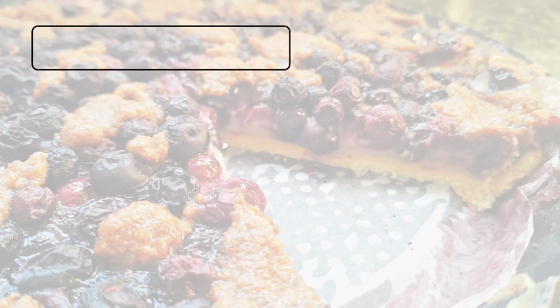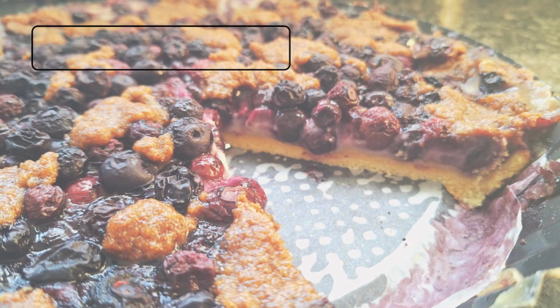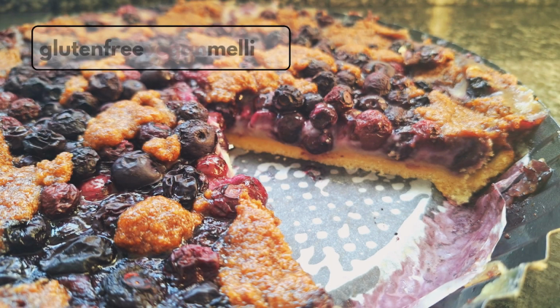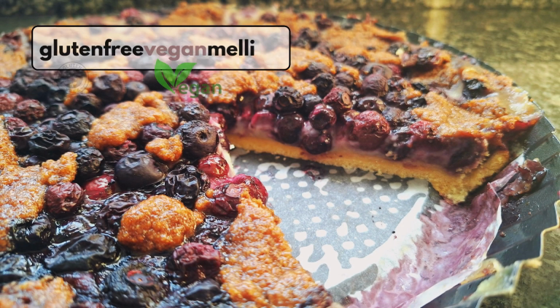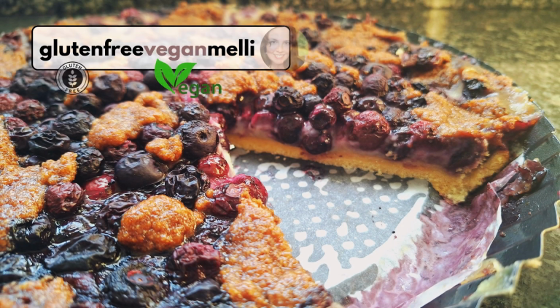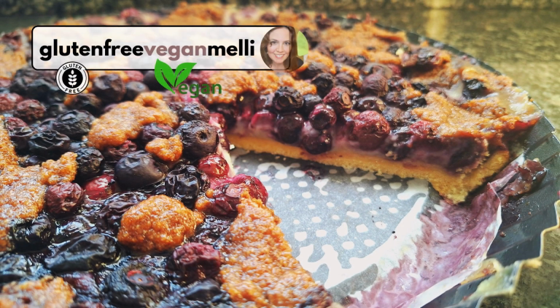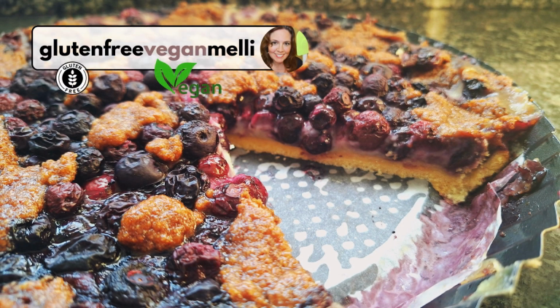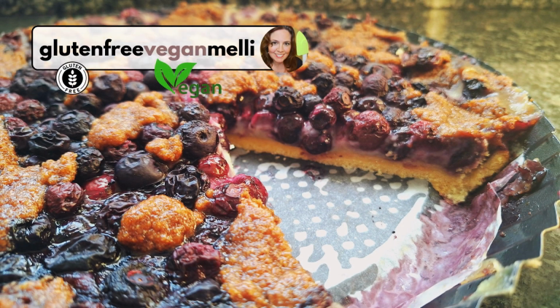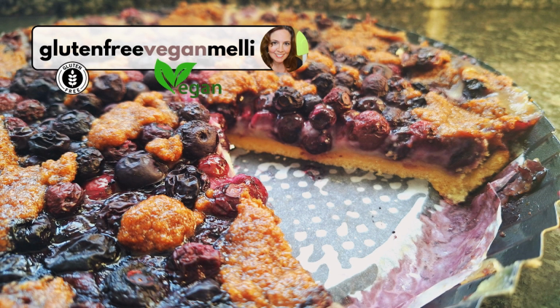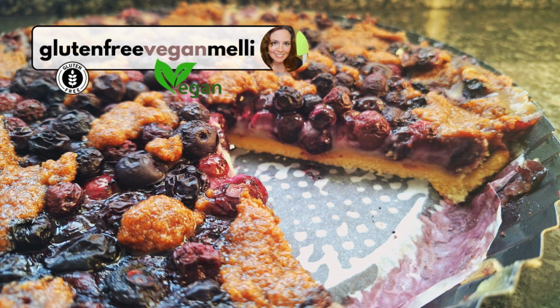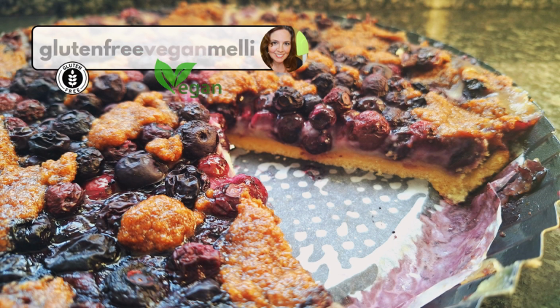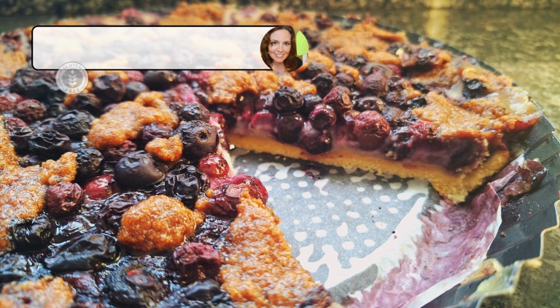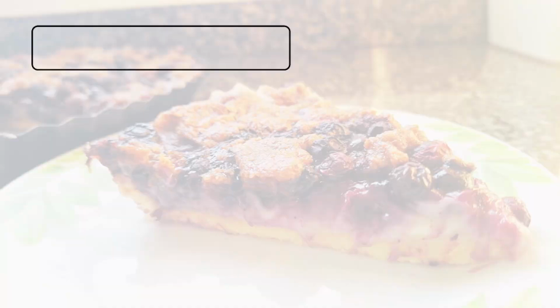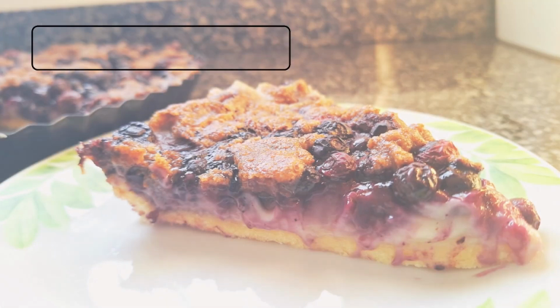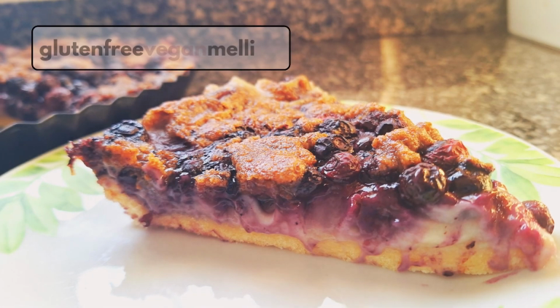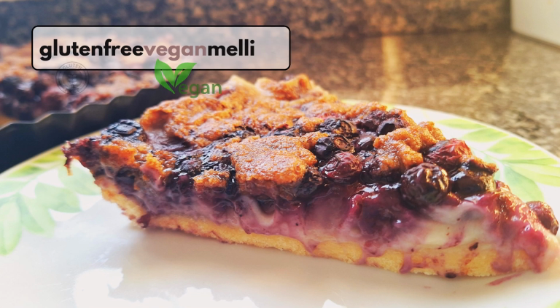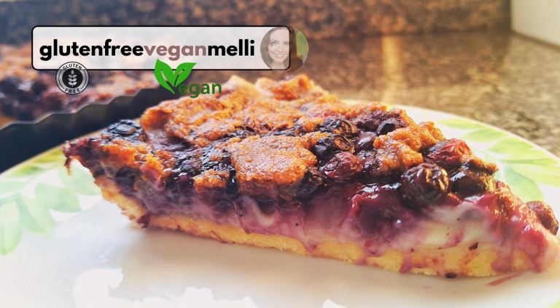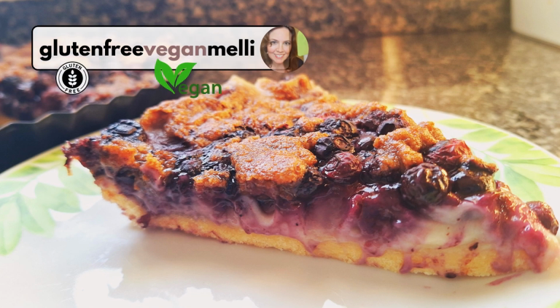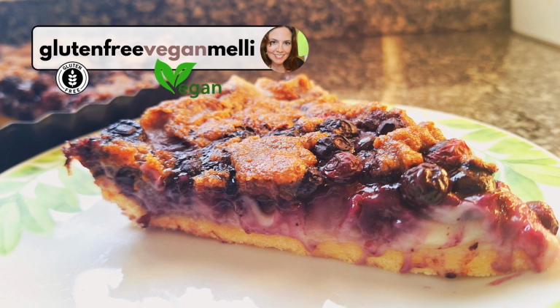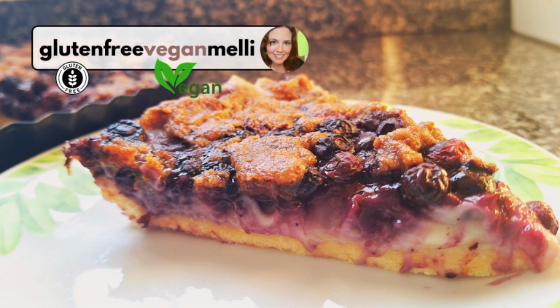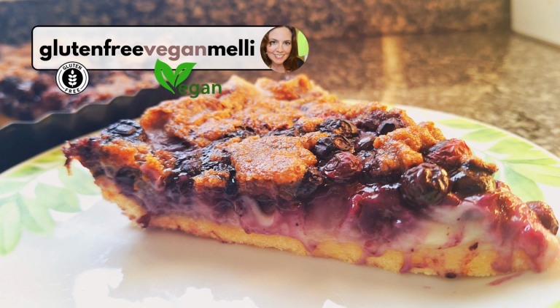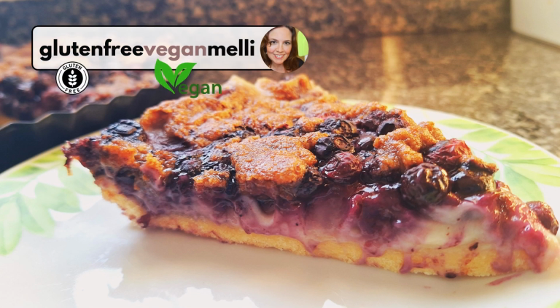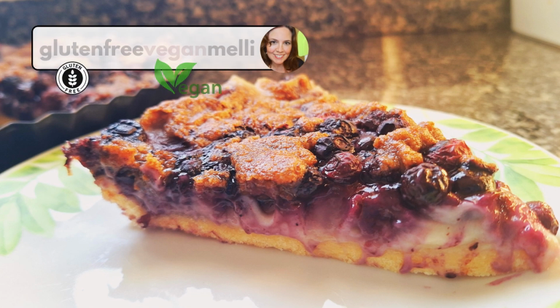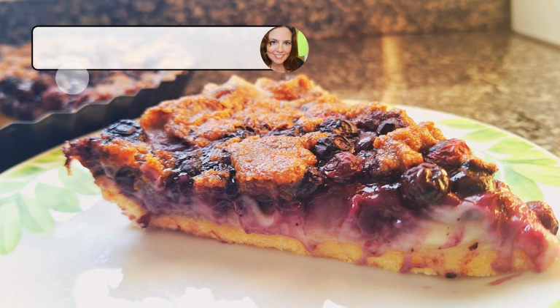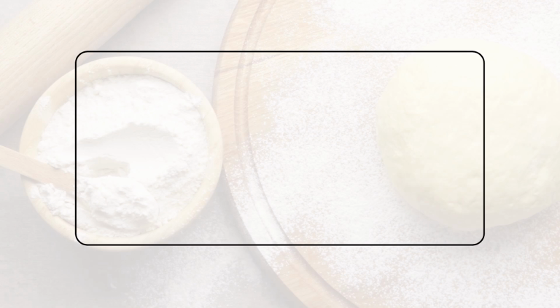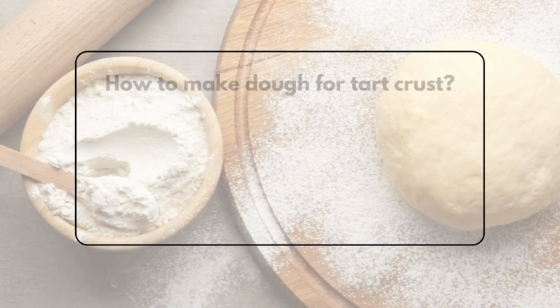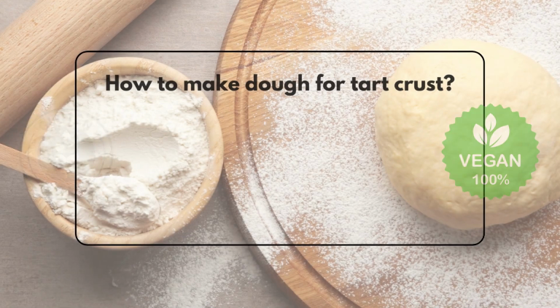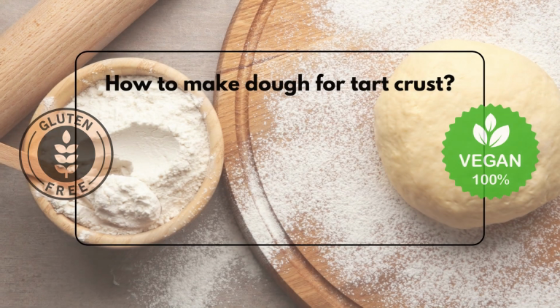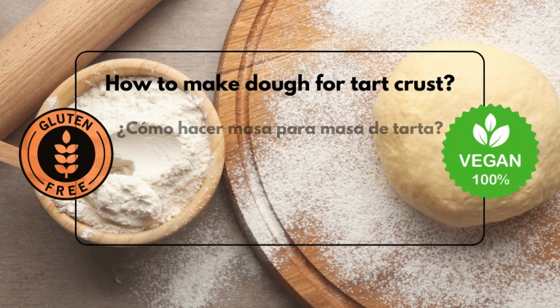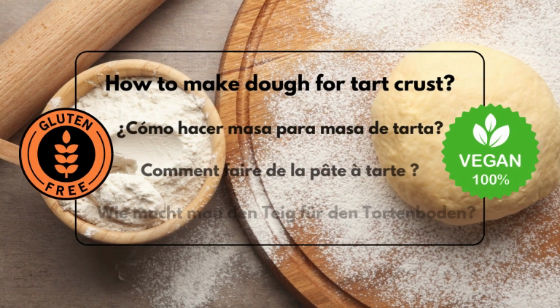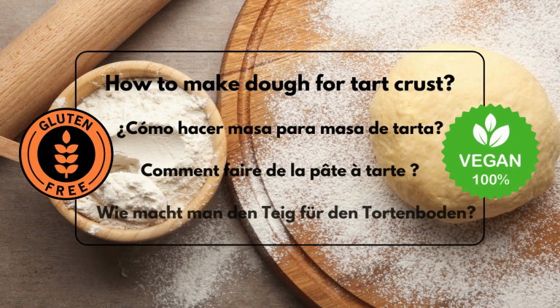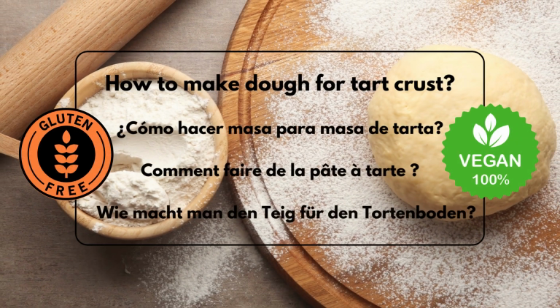This is a delicious blueberry tart. It's gluten-free, vegan, and without refined sugar.